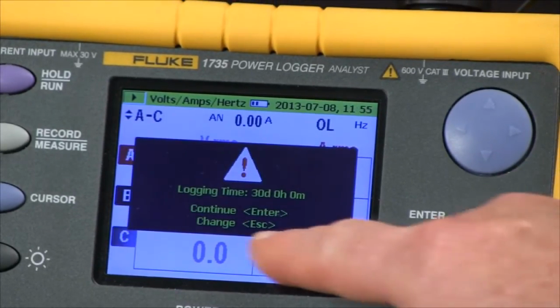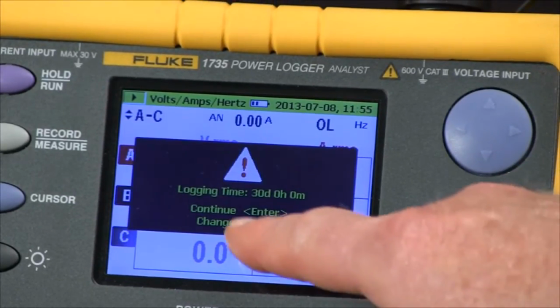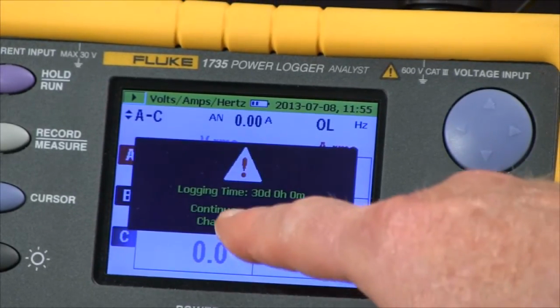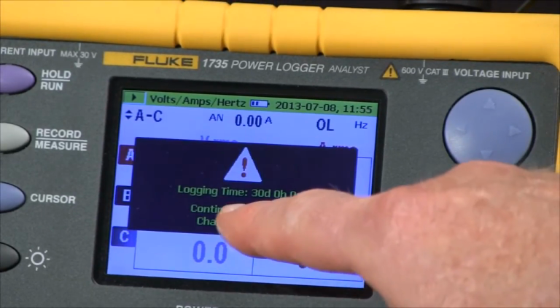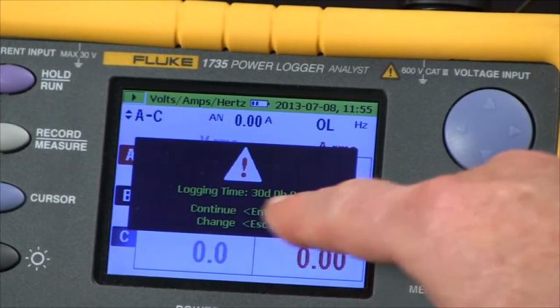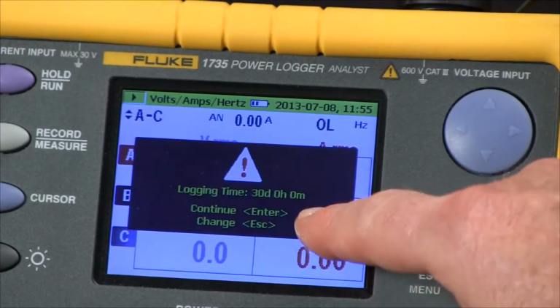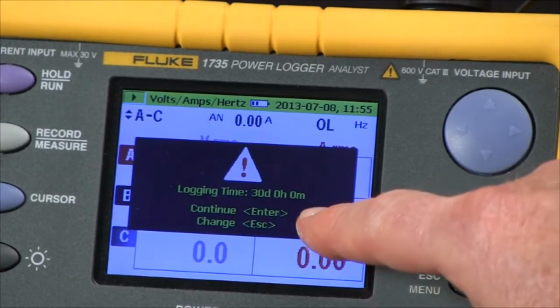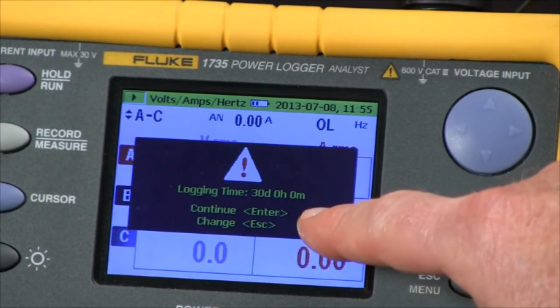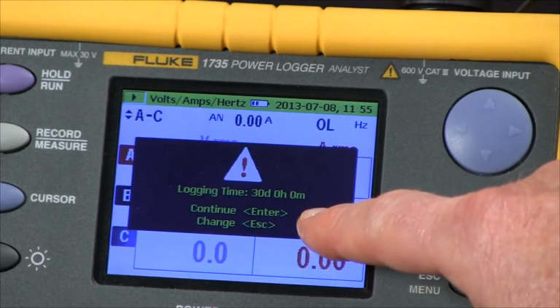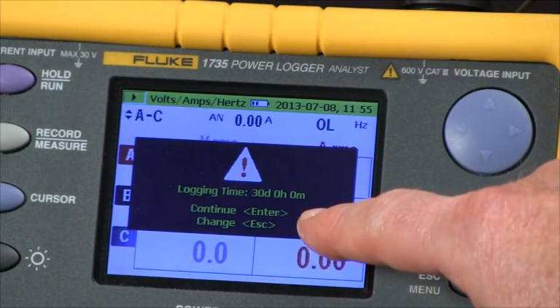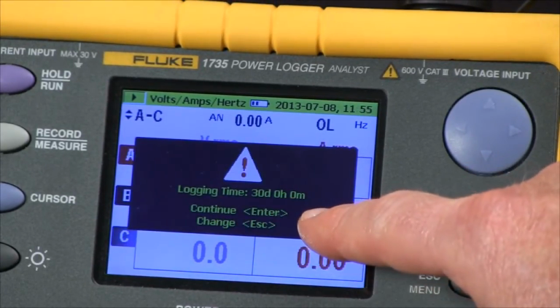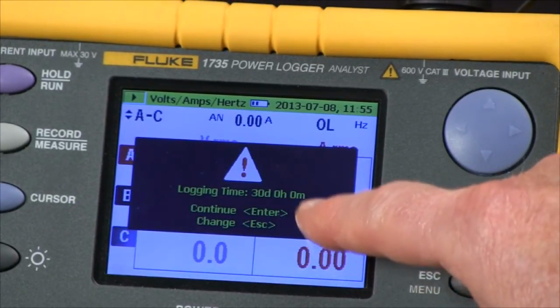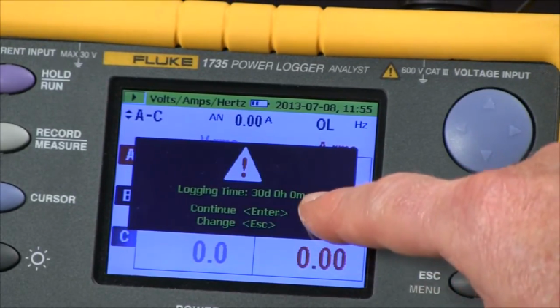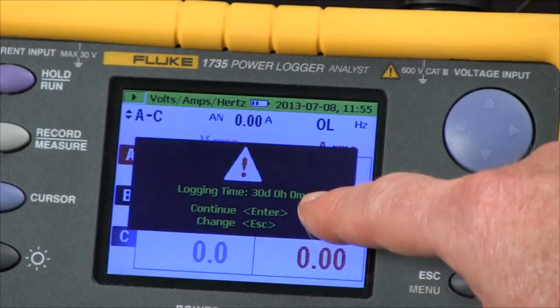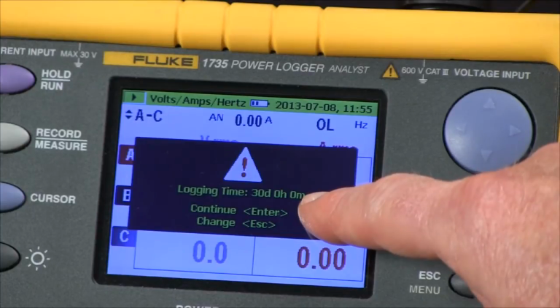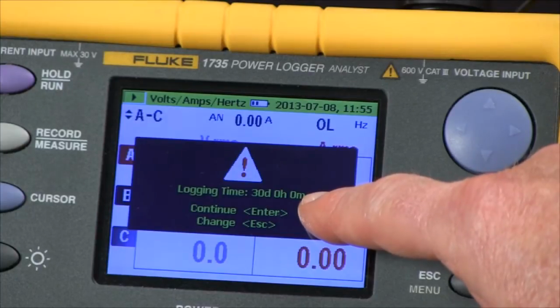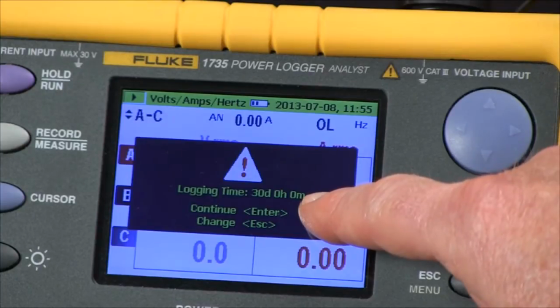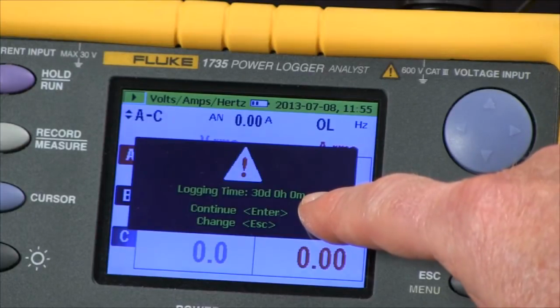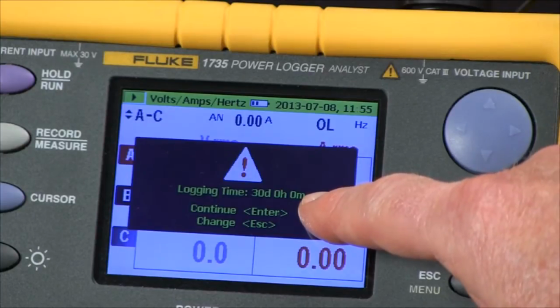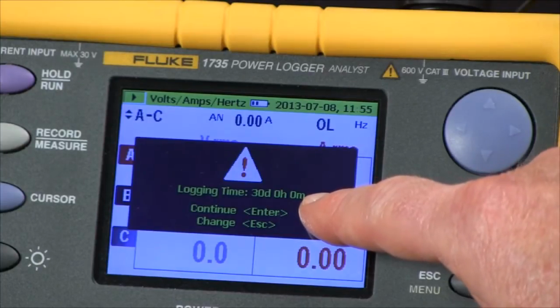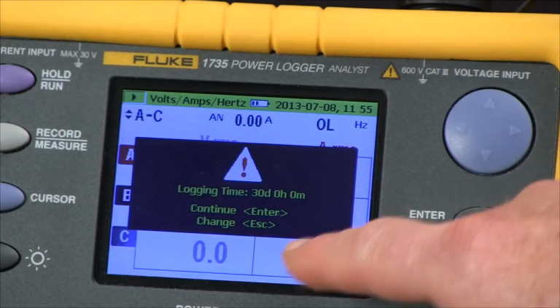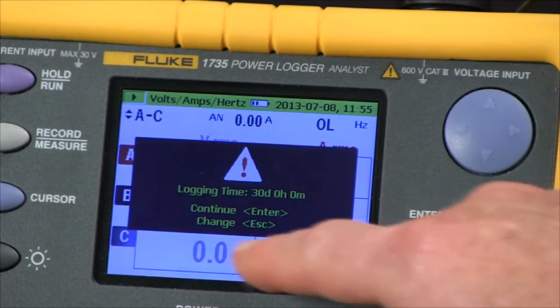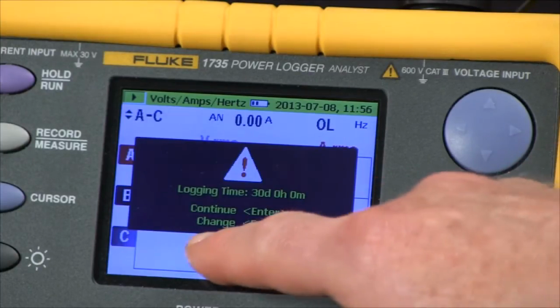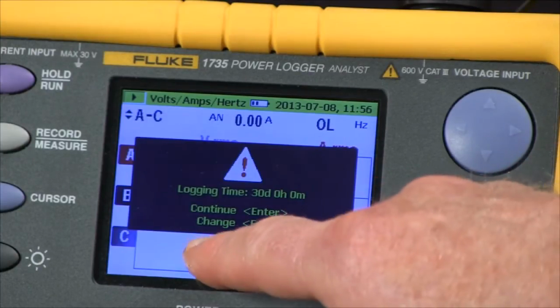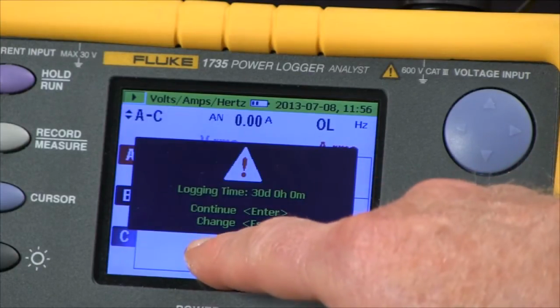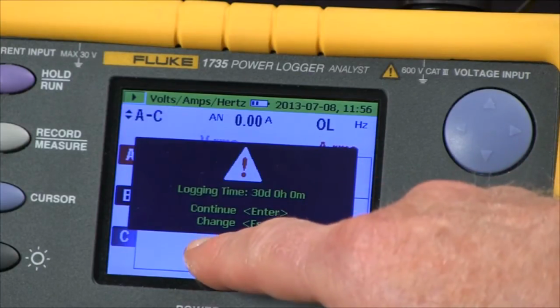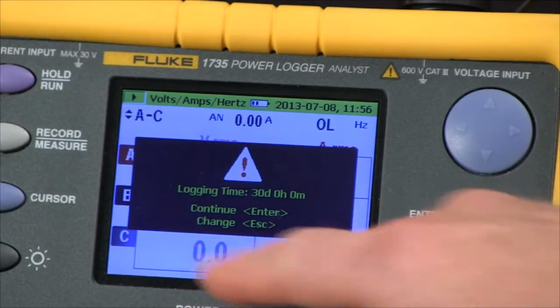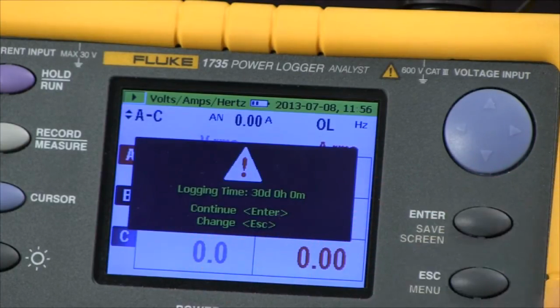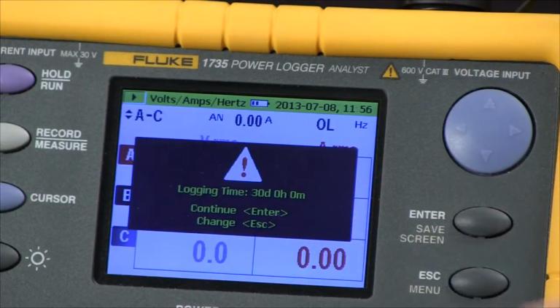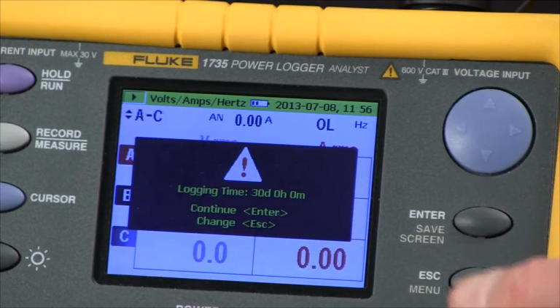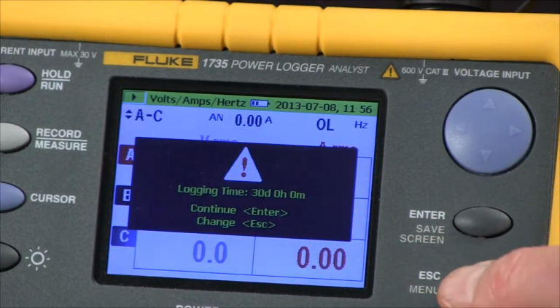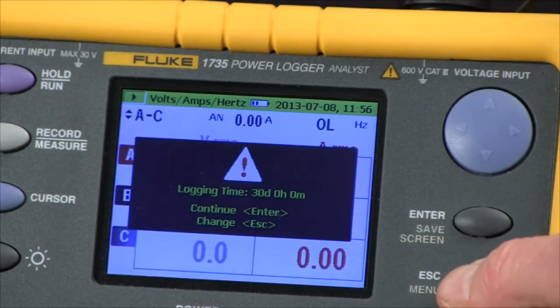It shows us our logging time. Right now we're set for 30 days. To change that we hit the escape key.